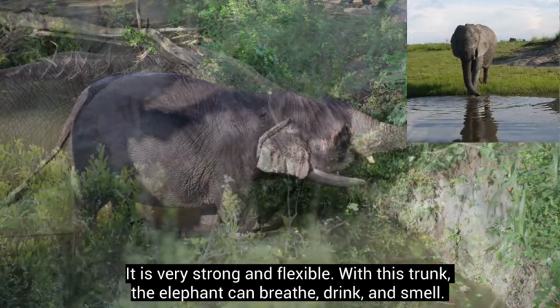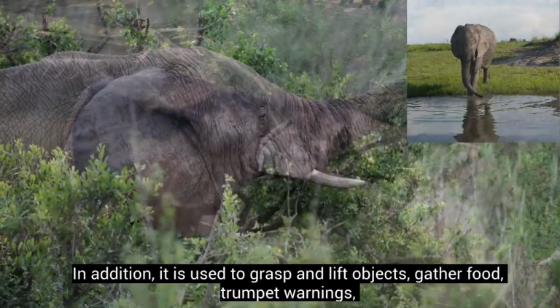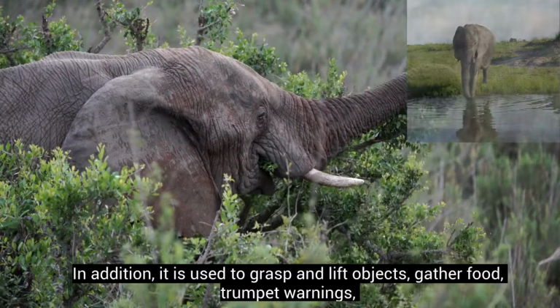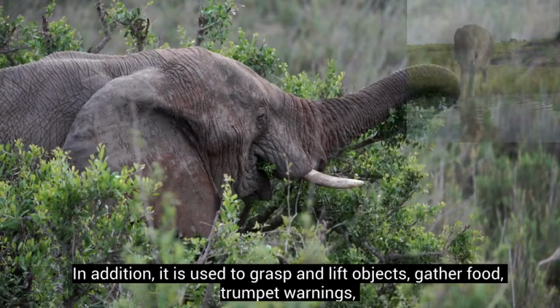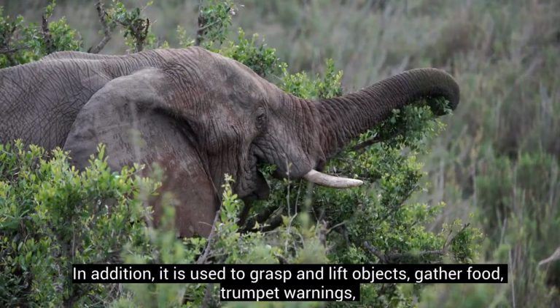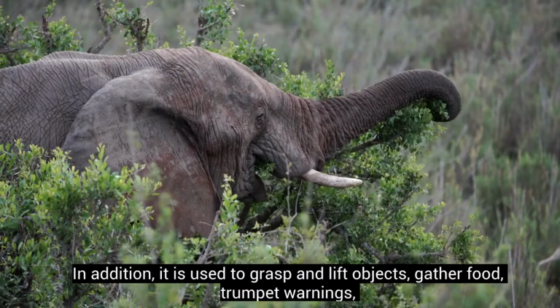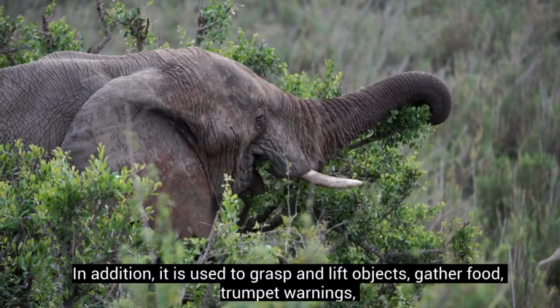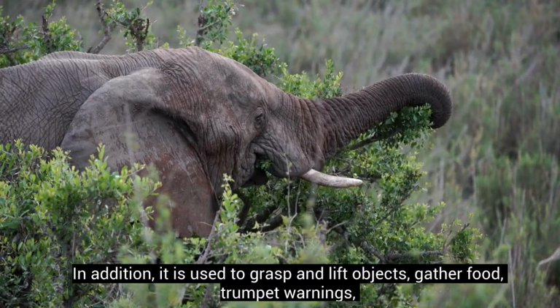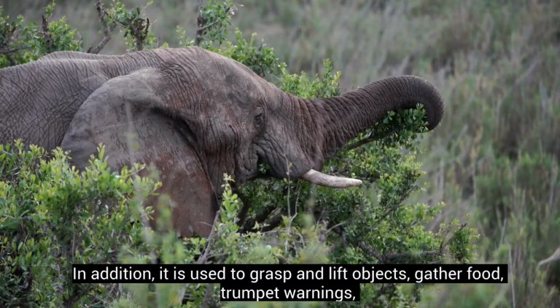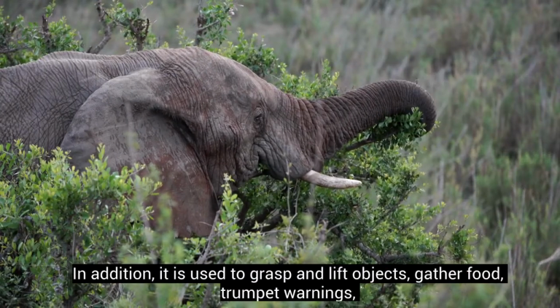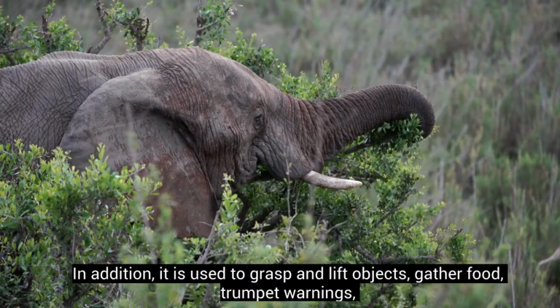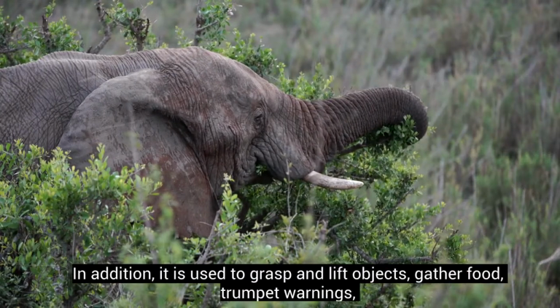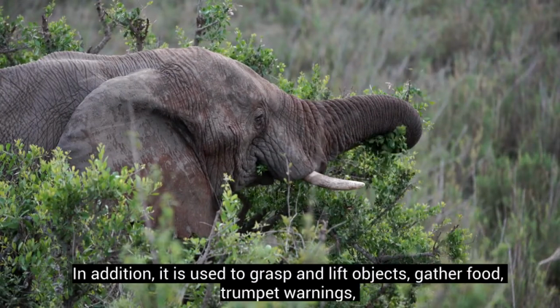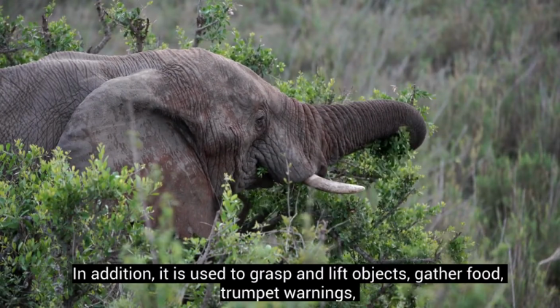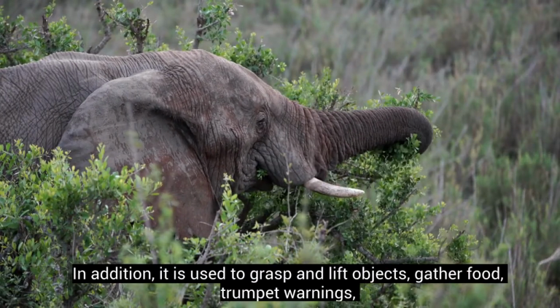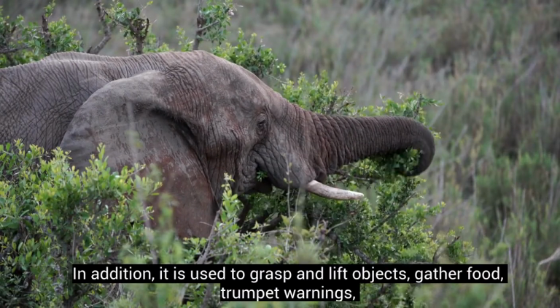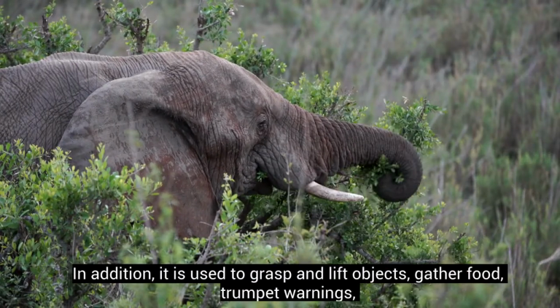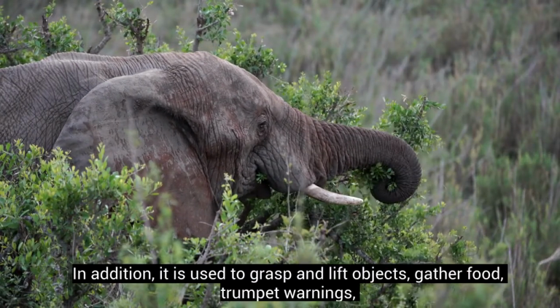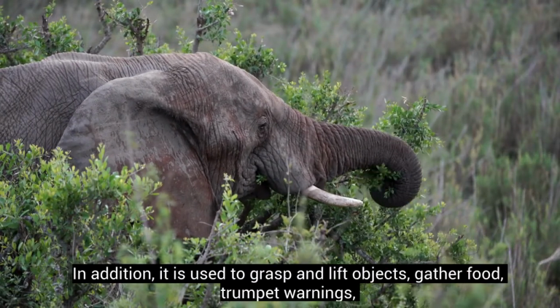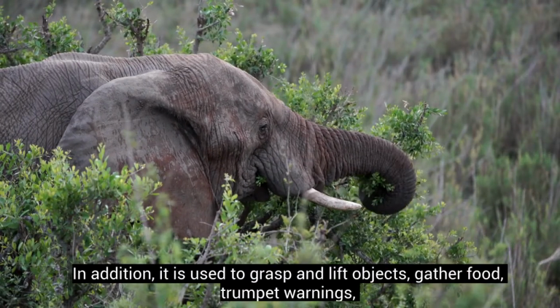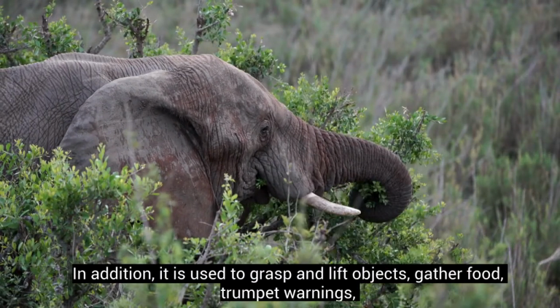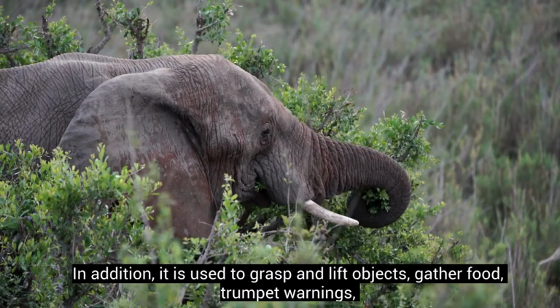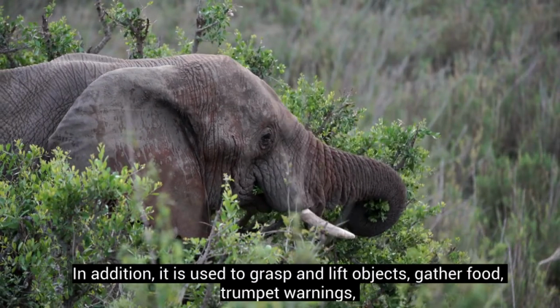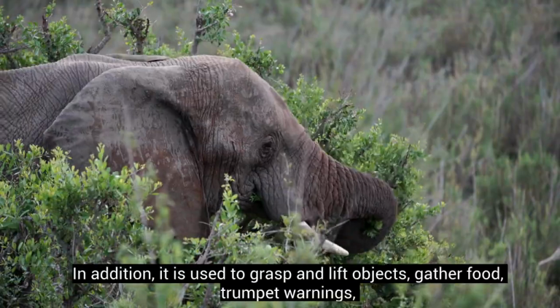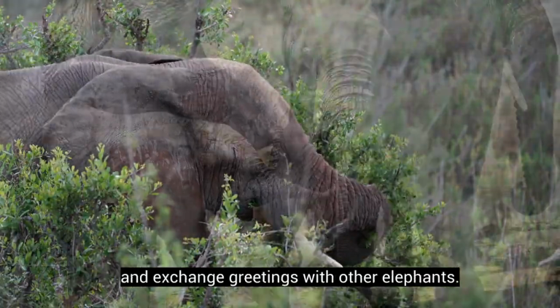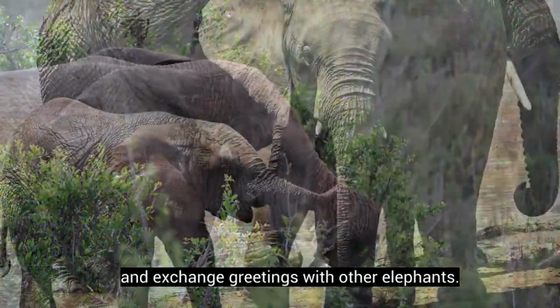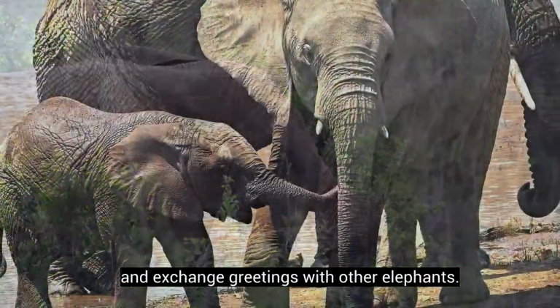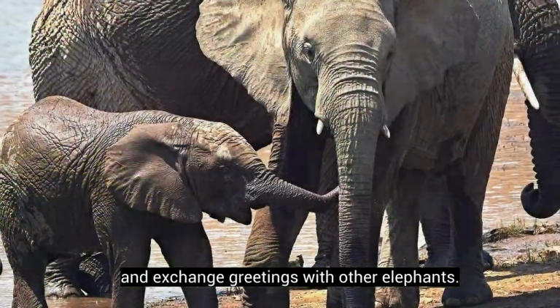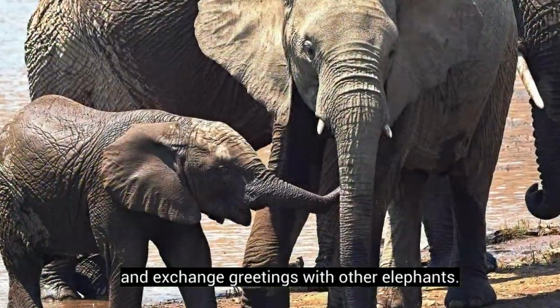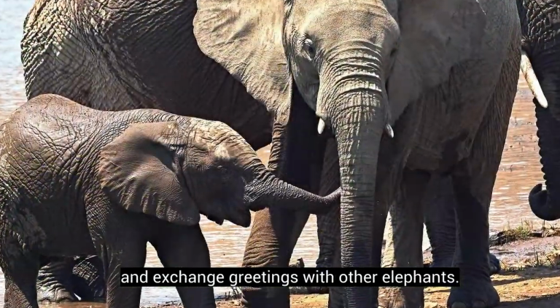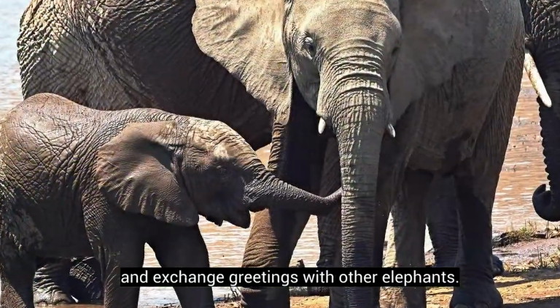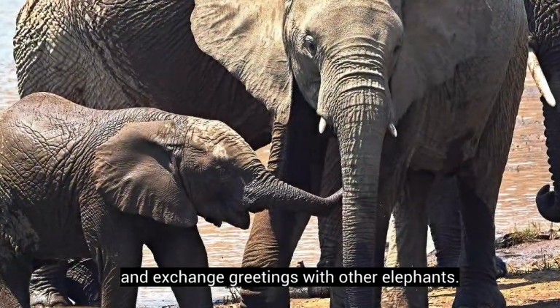In addition, the trunk is used to grasp and lift objects, gather food, trumpet warnings, and exchange greetings with other elephants.